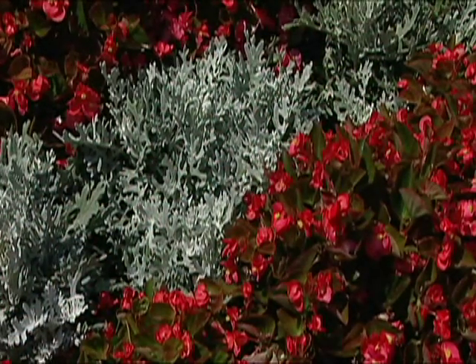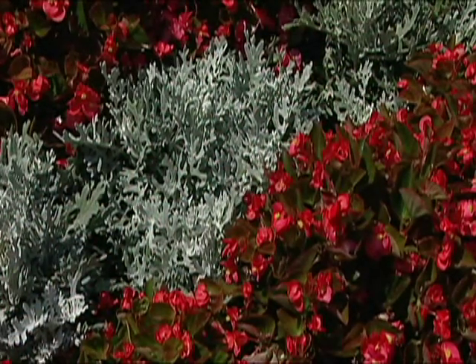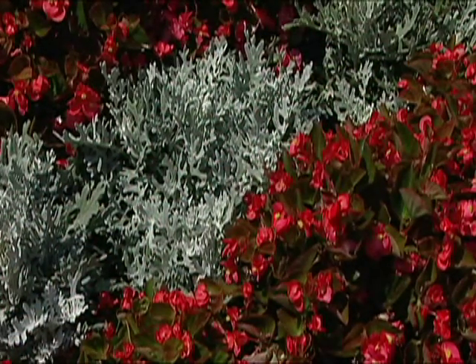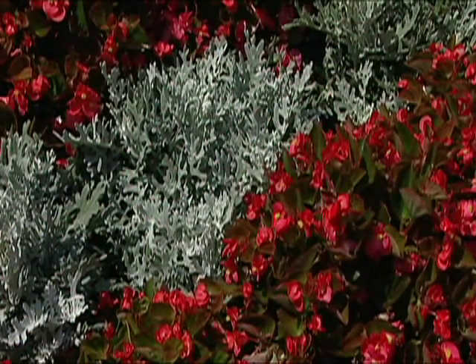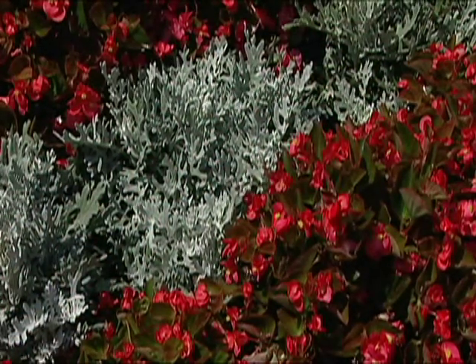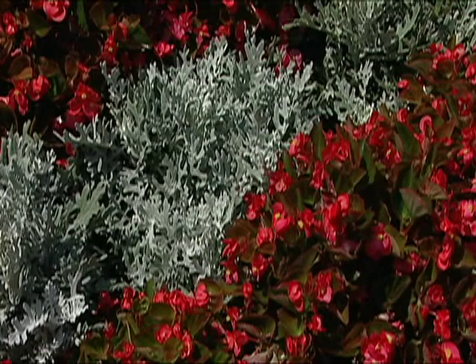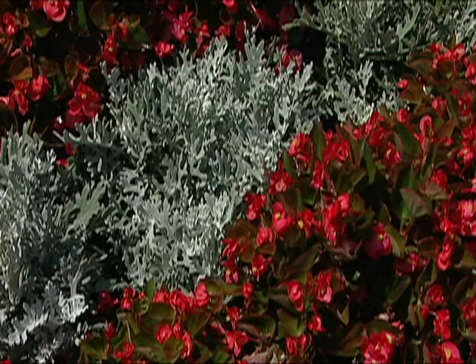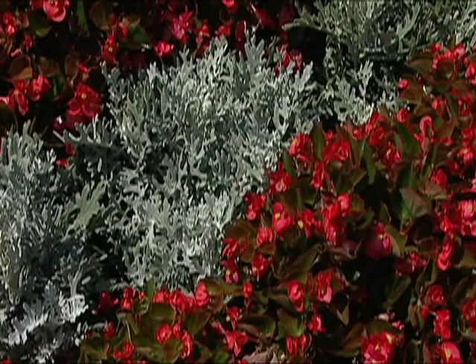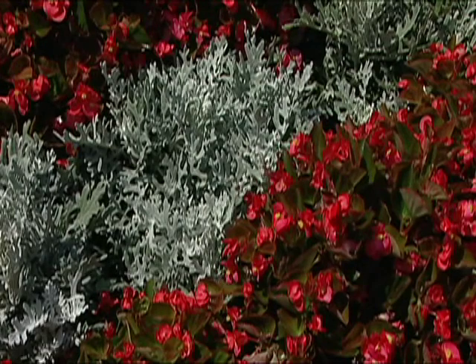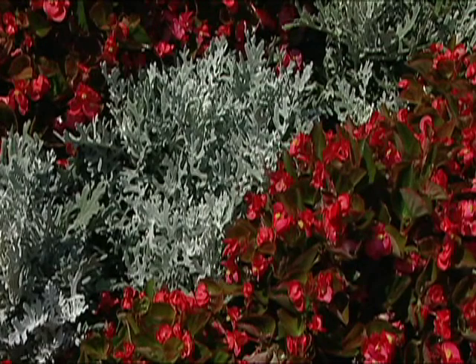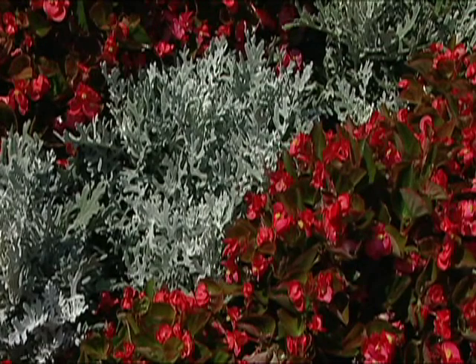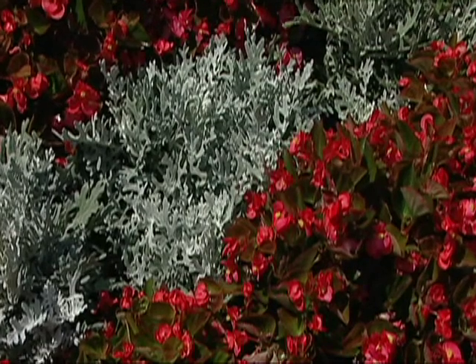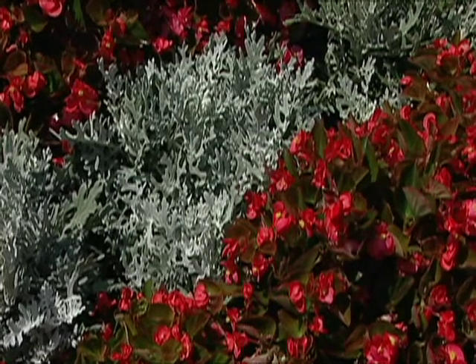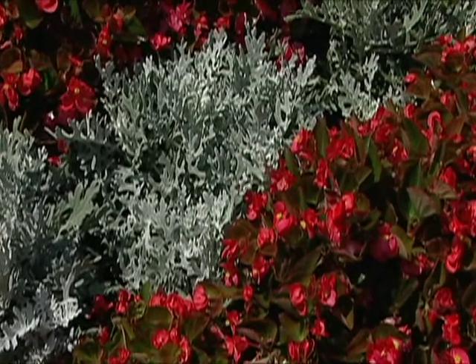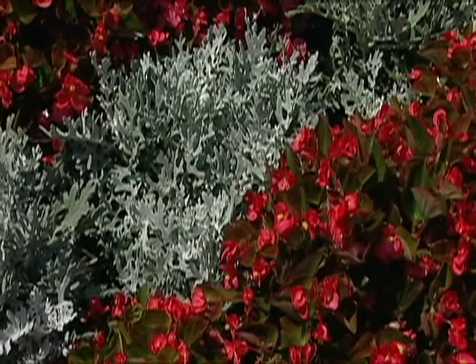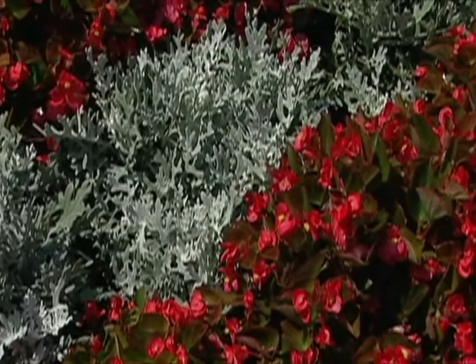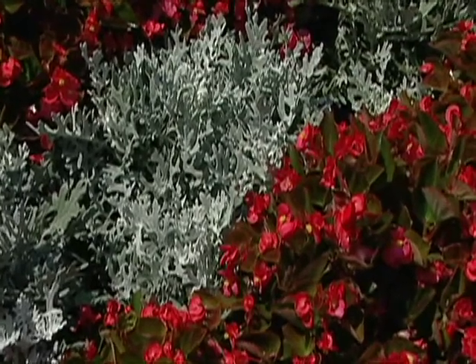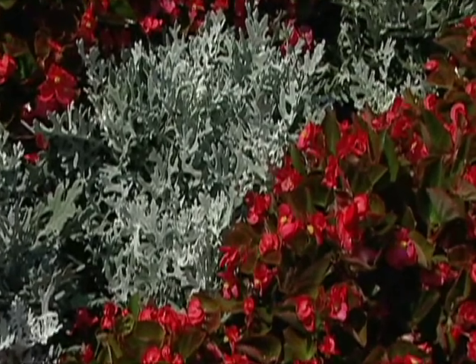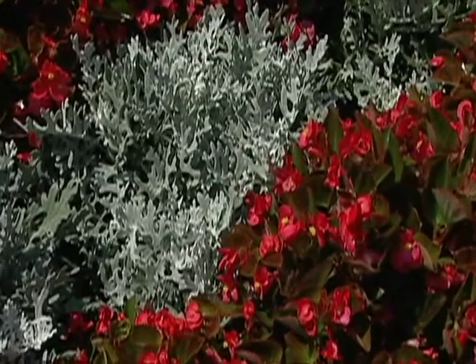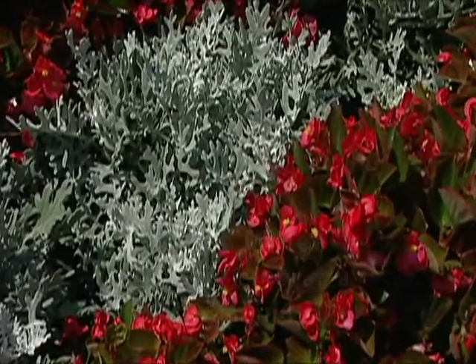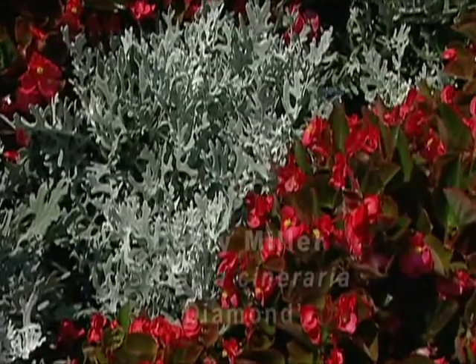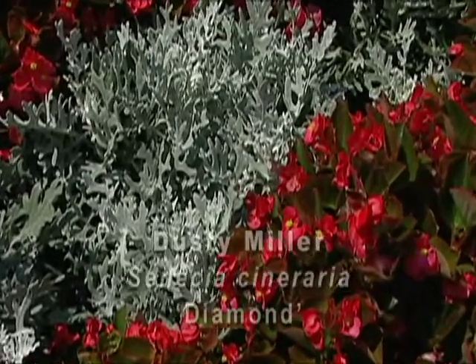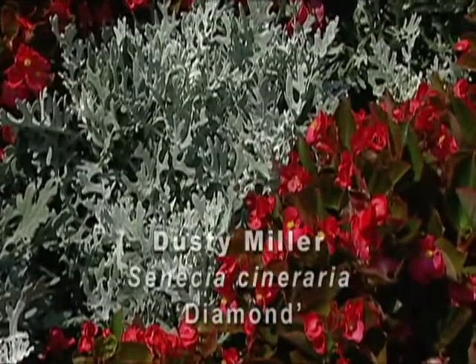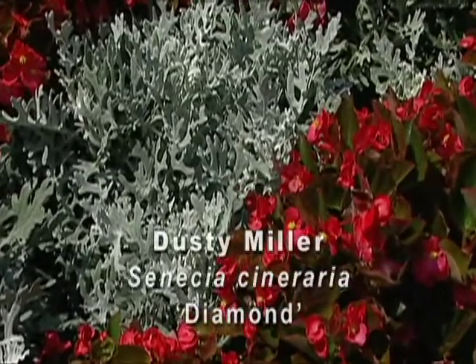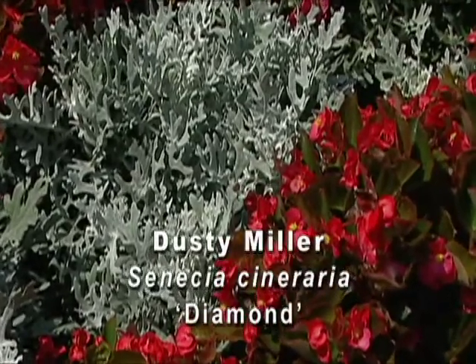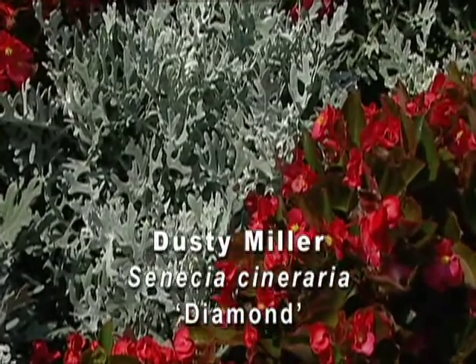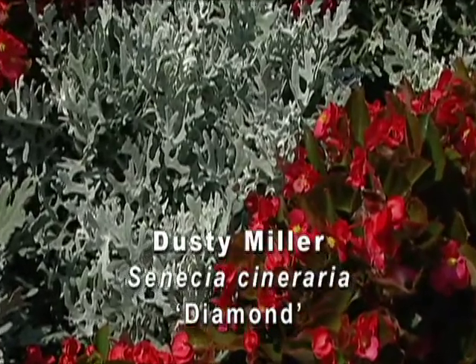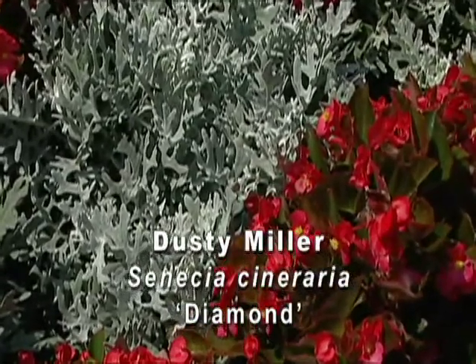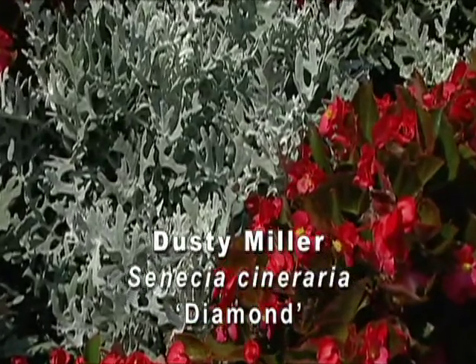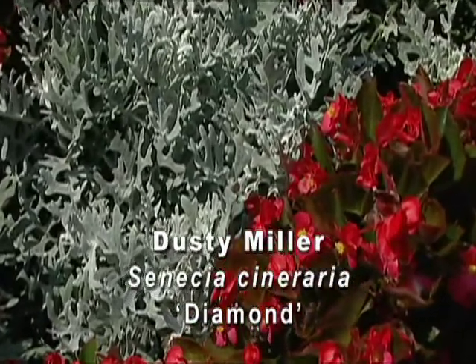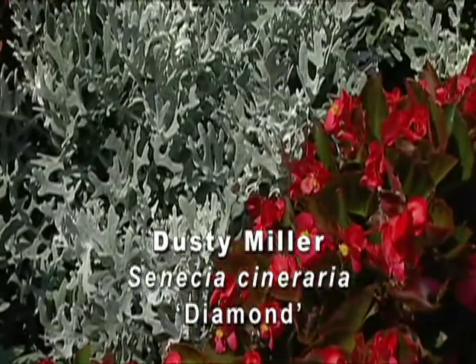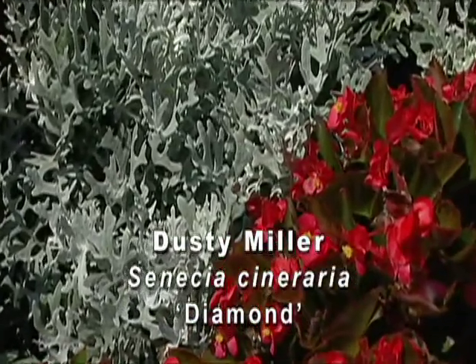Behind them we have our white stripes, and this is dusty miller senecio.